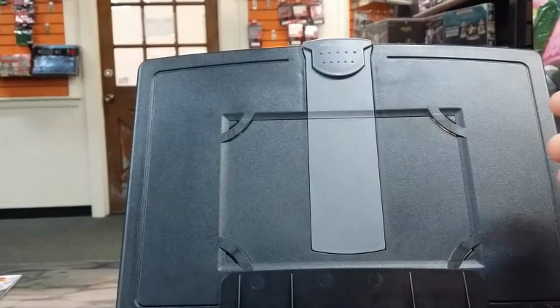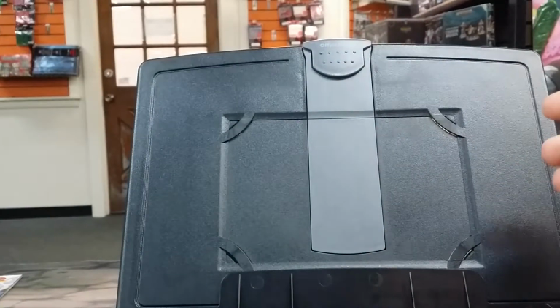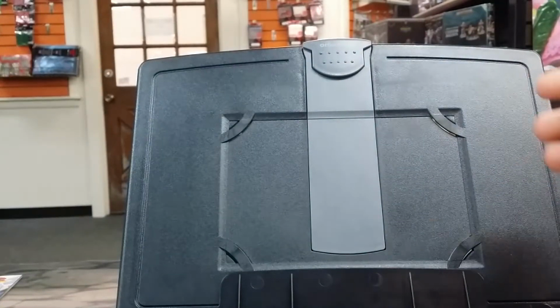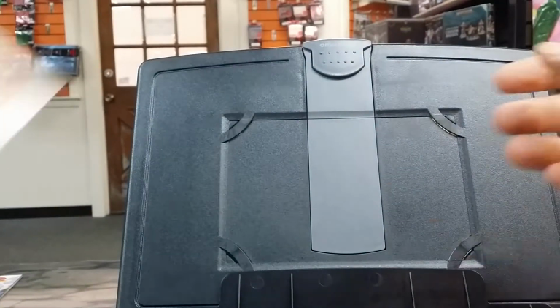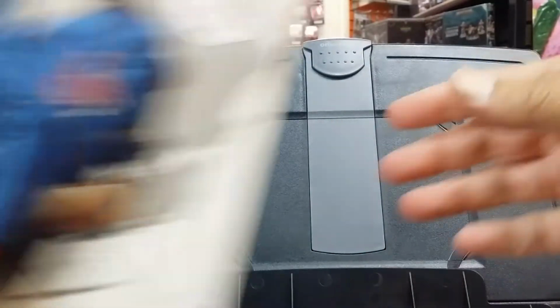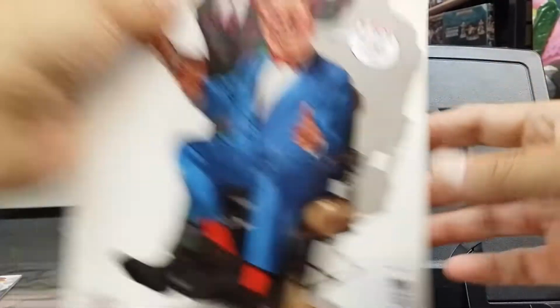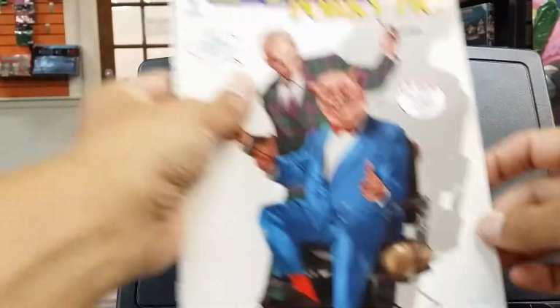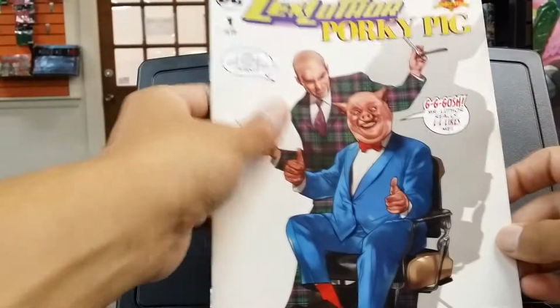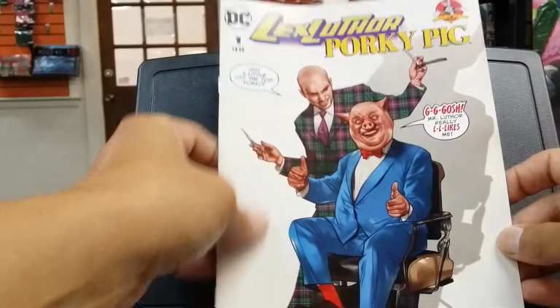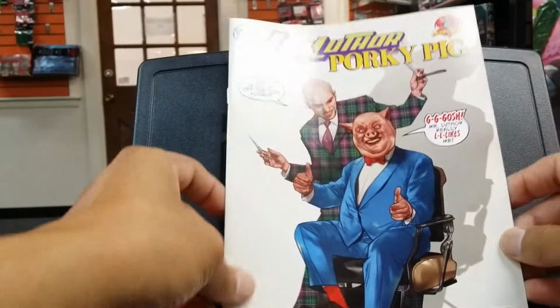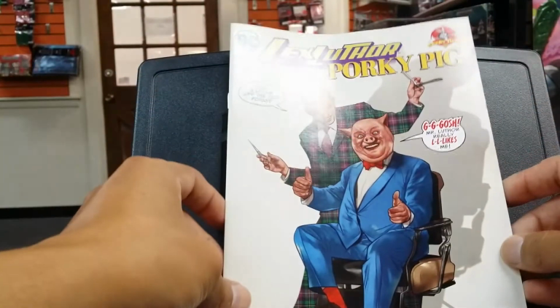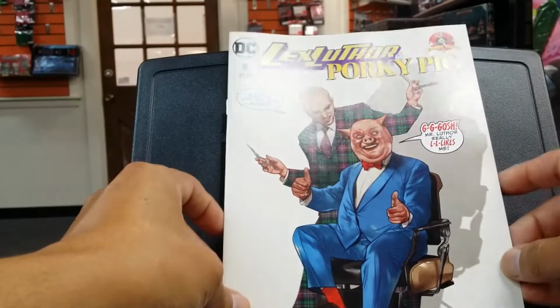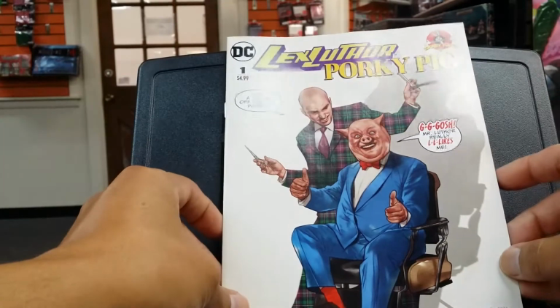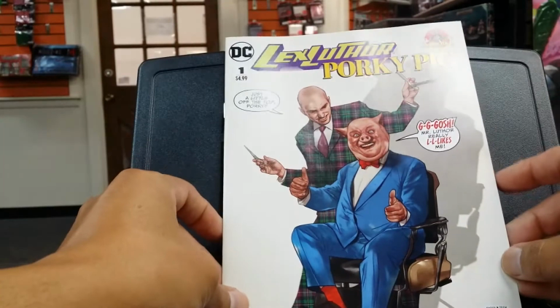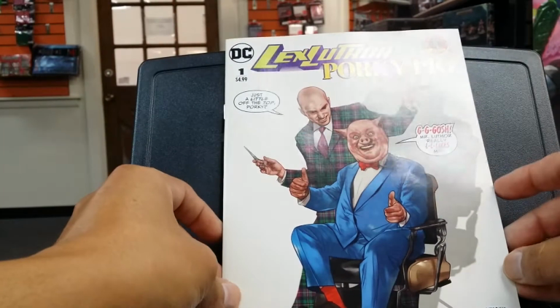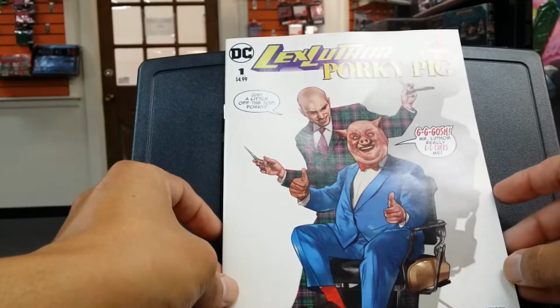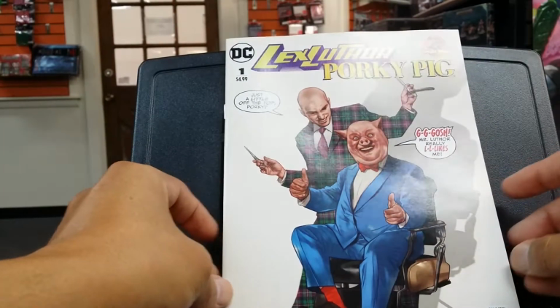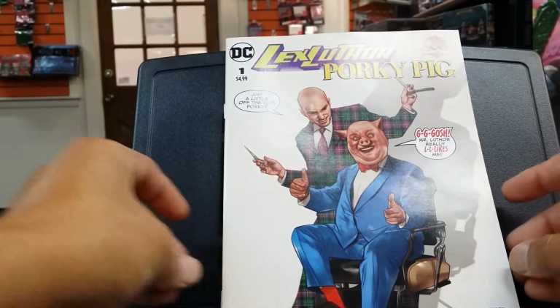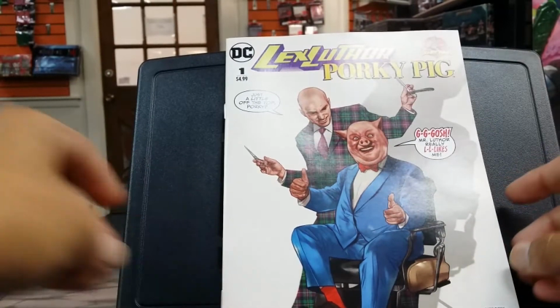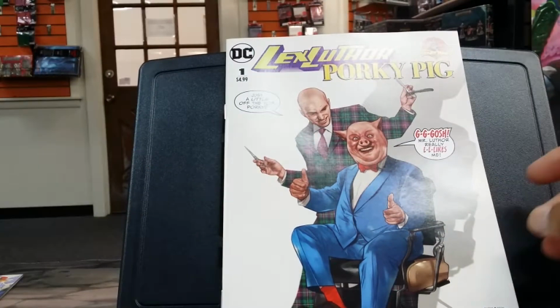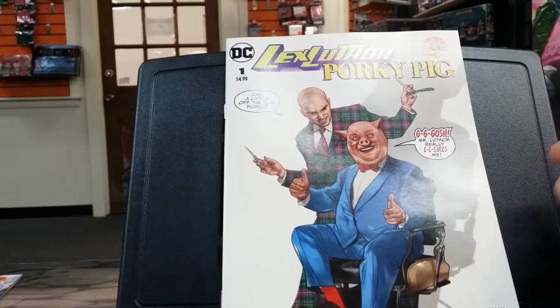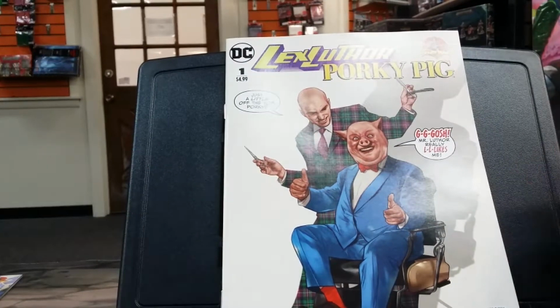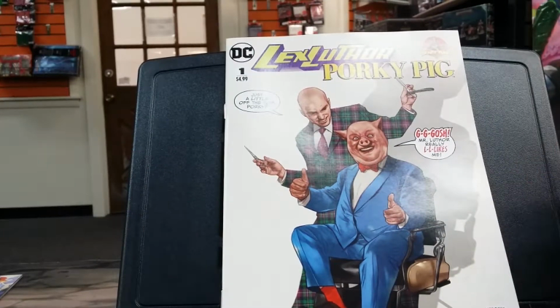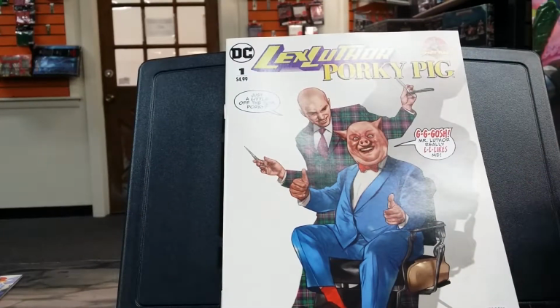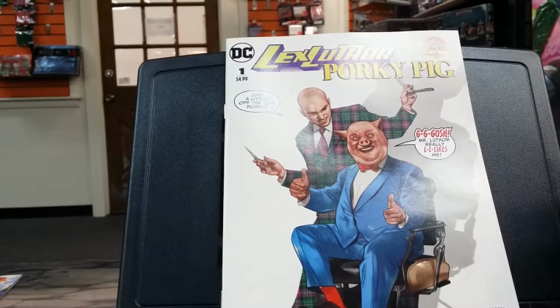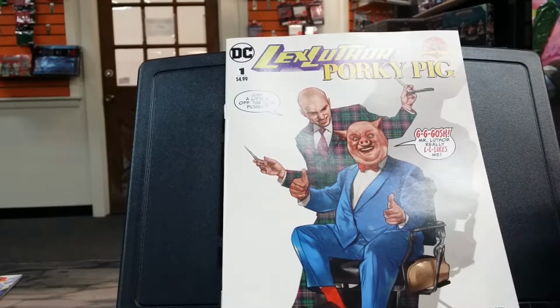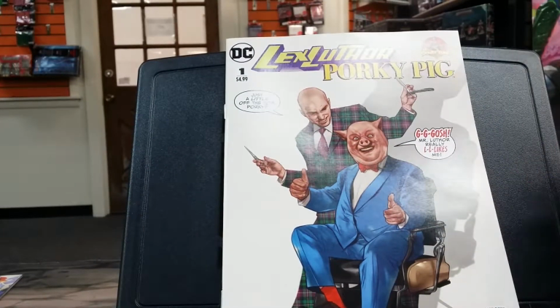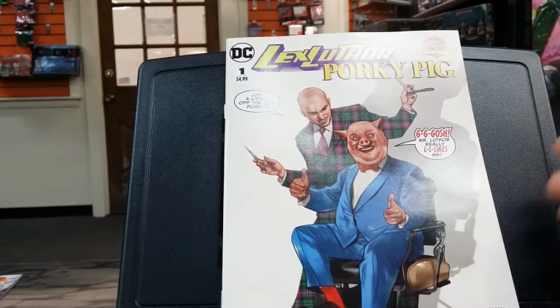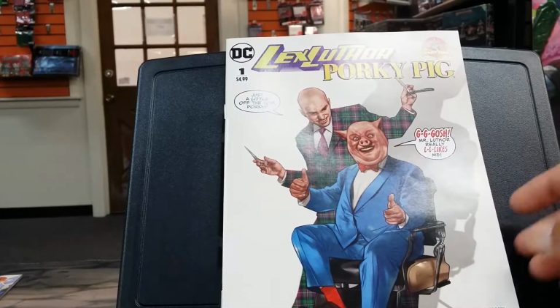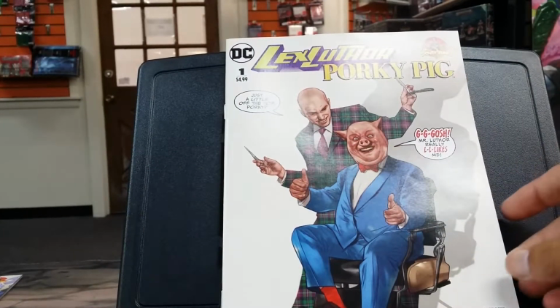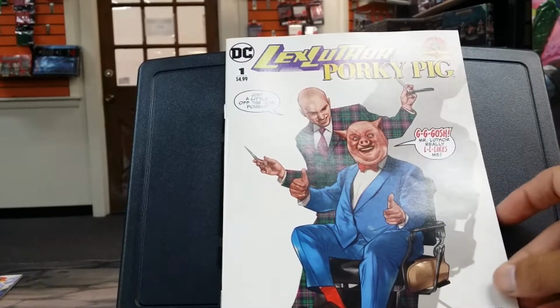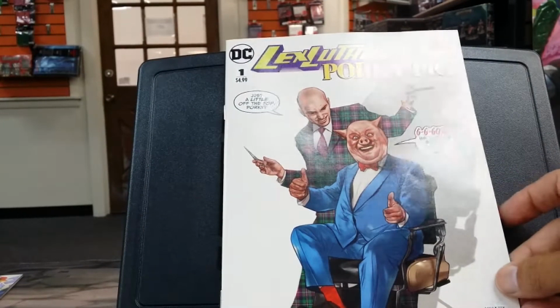Lex Luthor and Porky Pig. I didn't pick up the variant because I just wasn't feeling it.